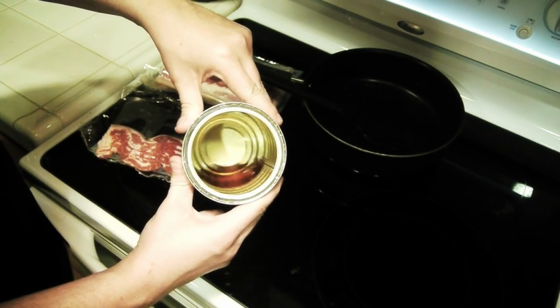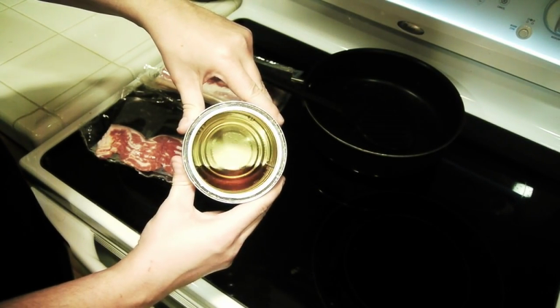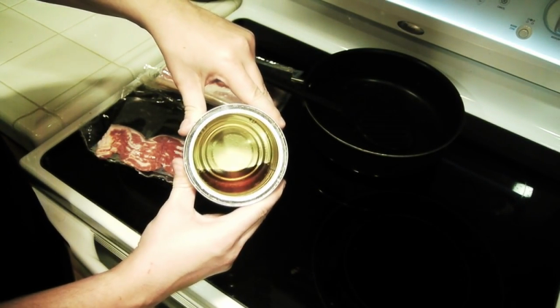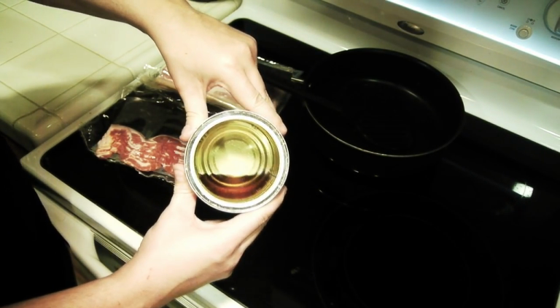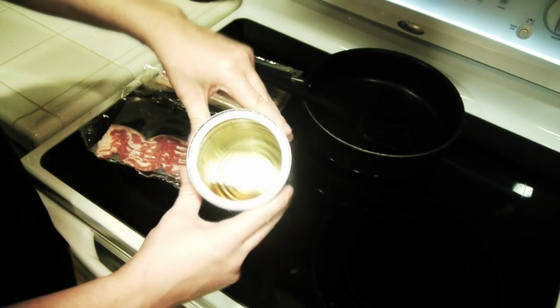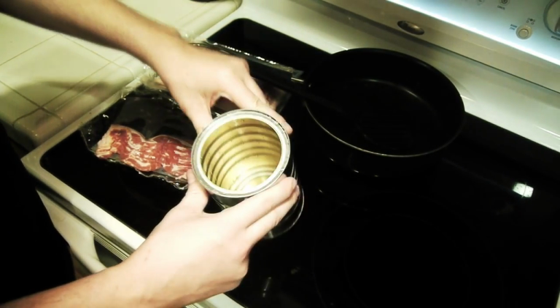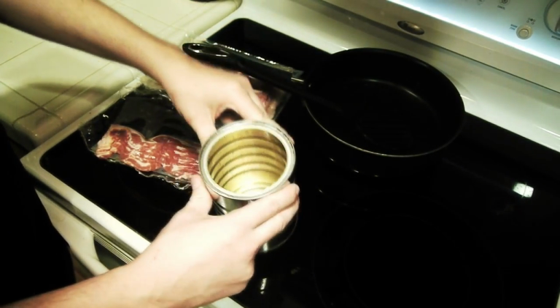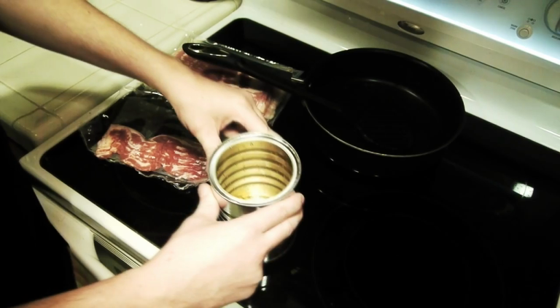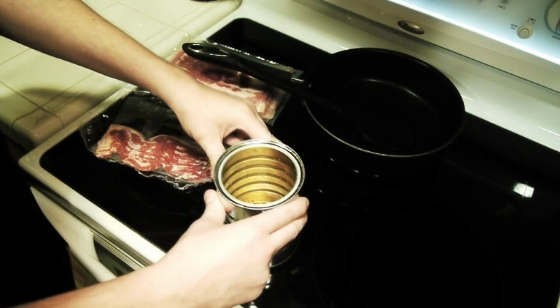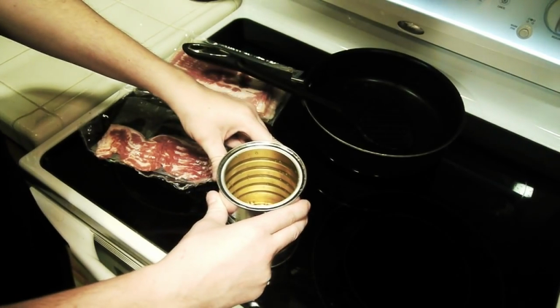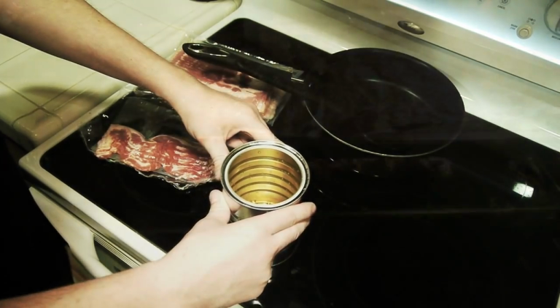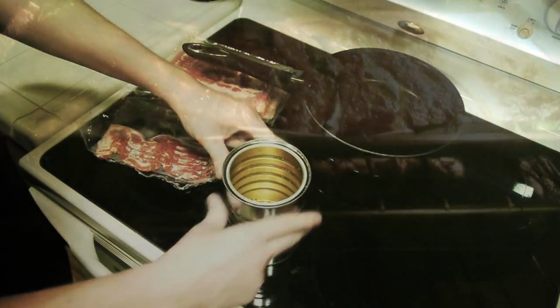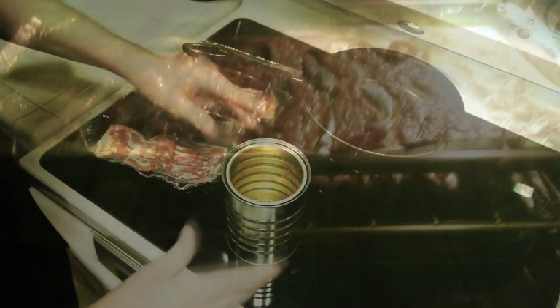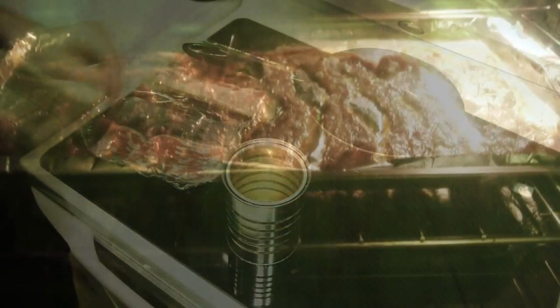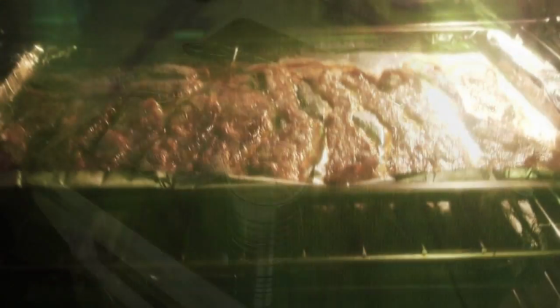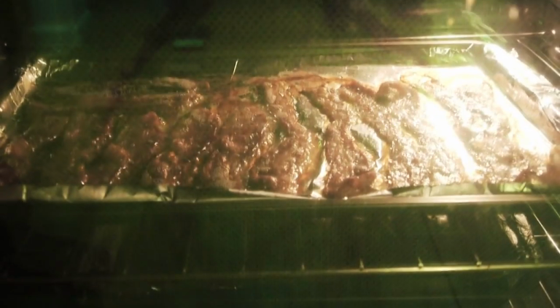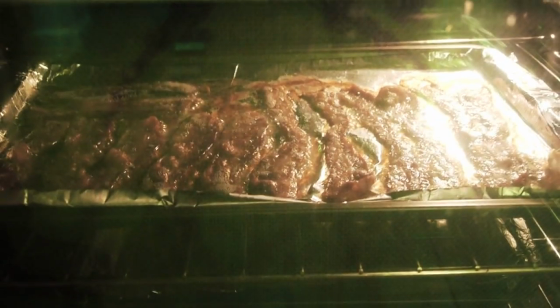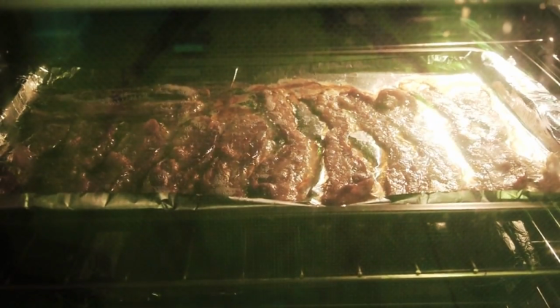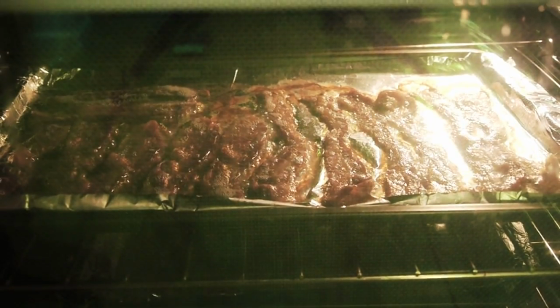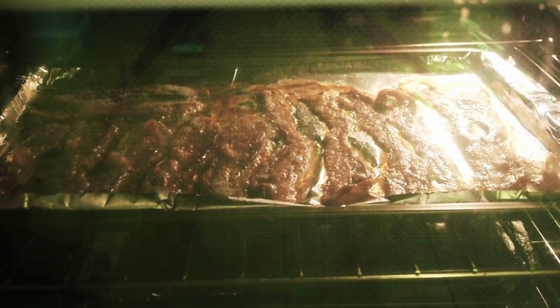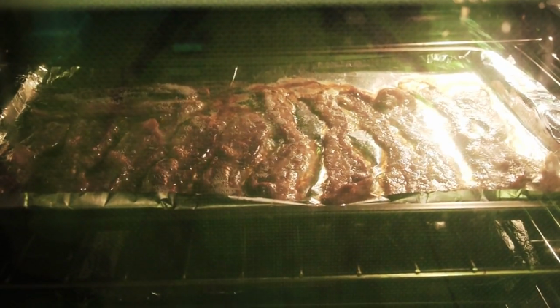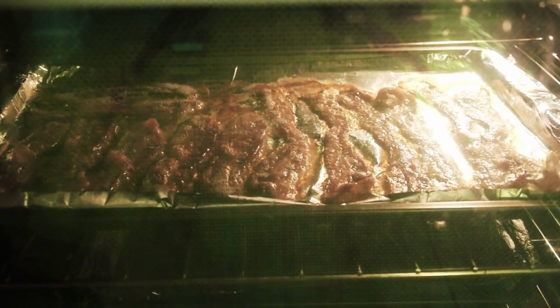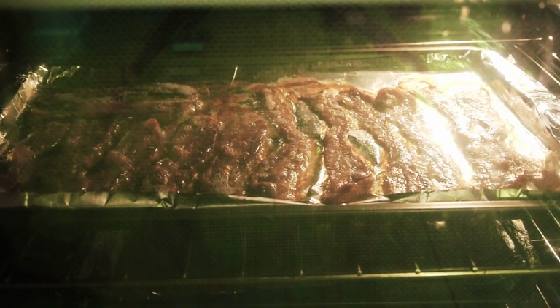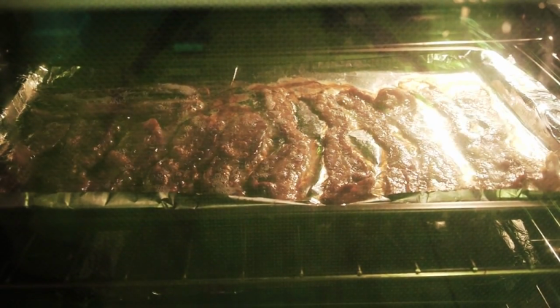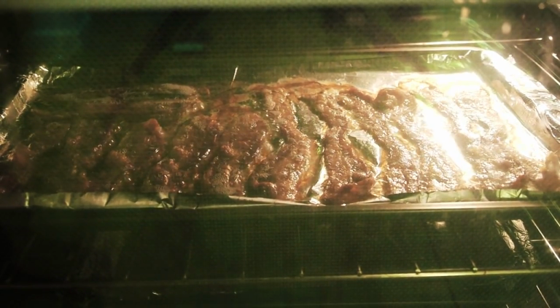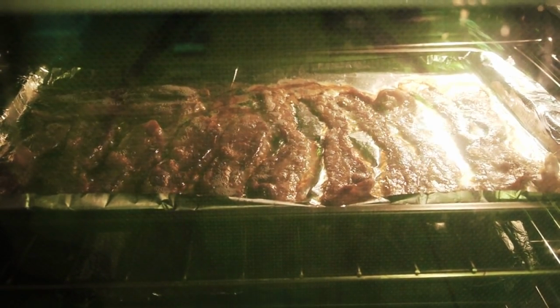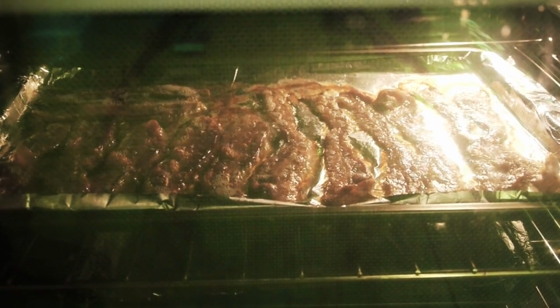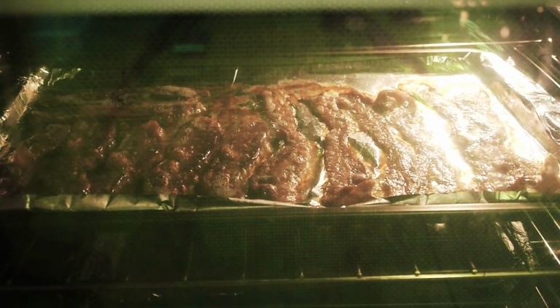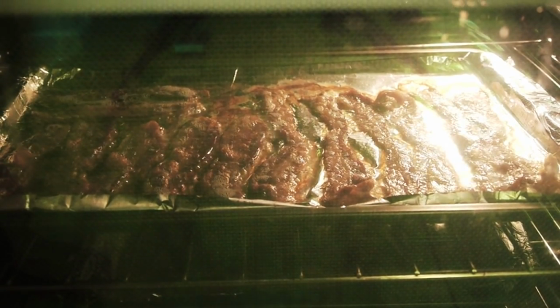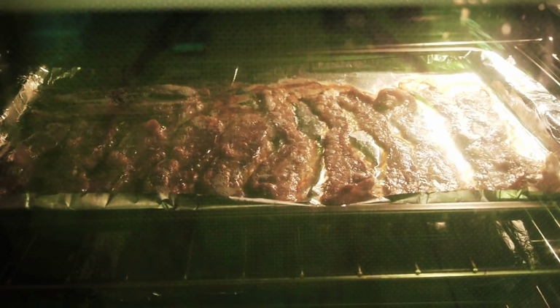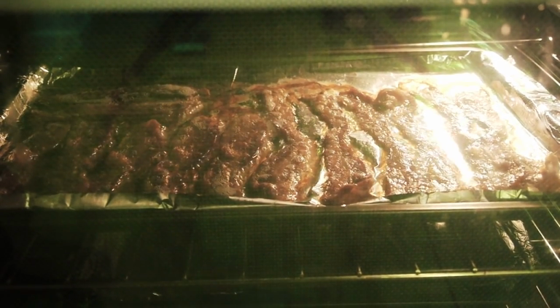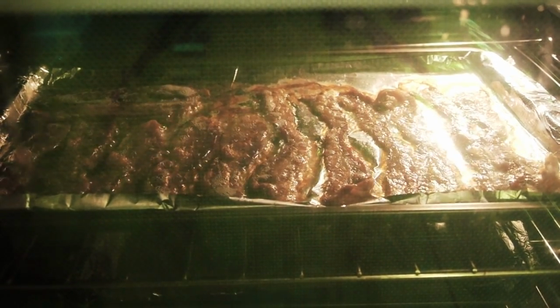Now because we're super lazy, we're just going to bake the rest of the bacon on a bunch of trays. This is going to give us an optimal amount of grease.